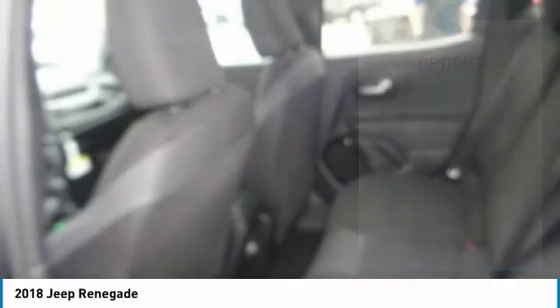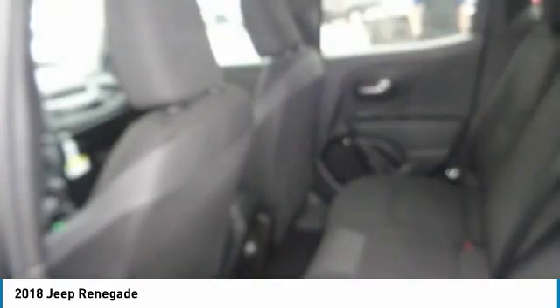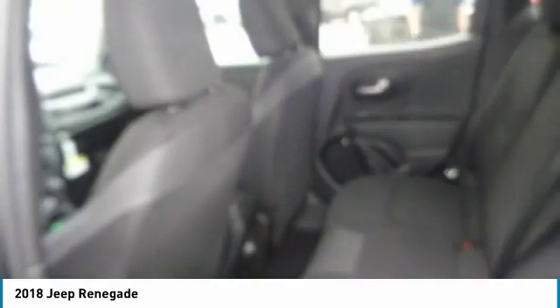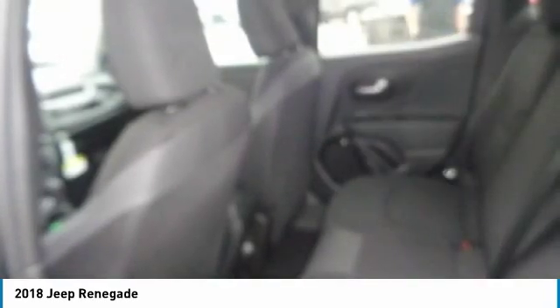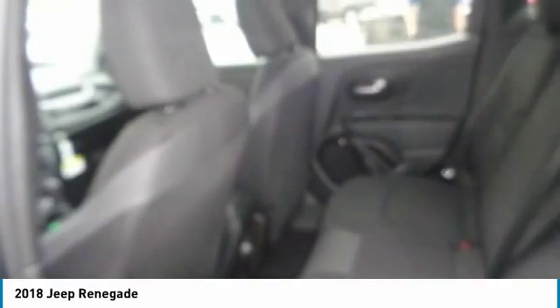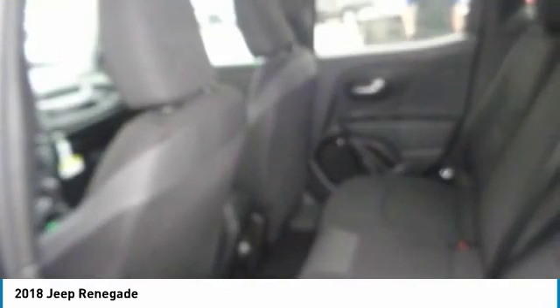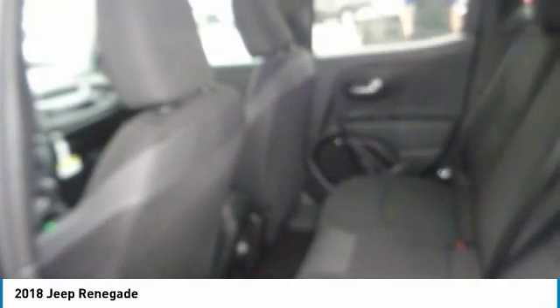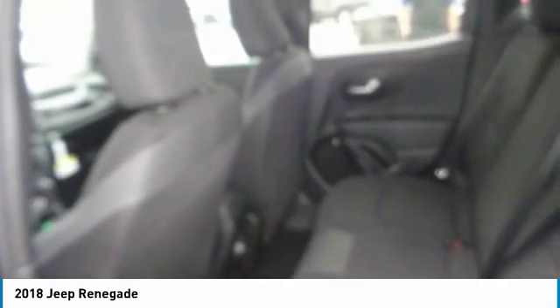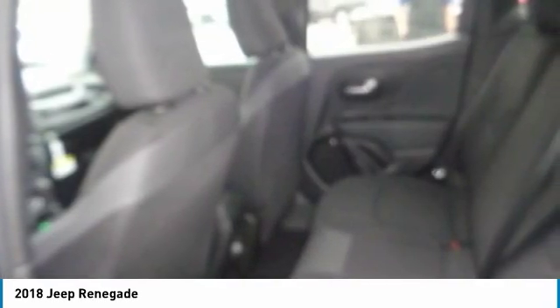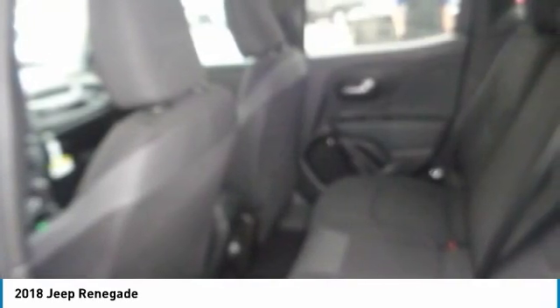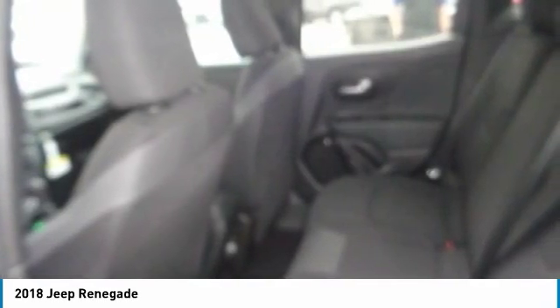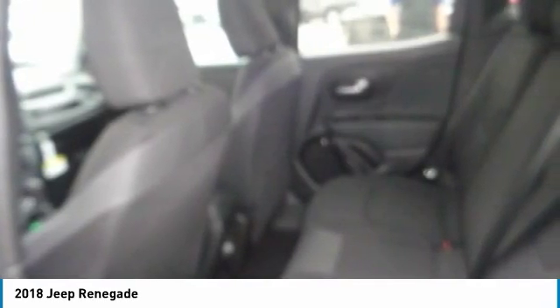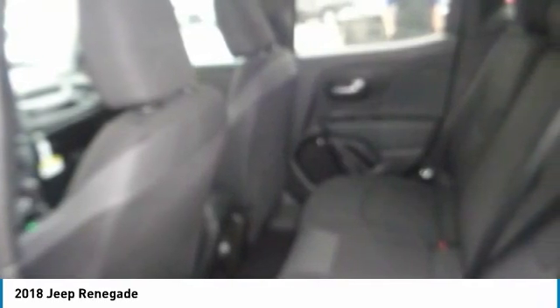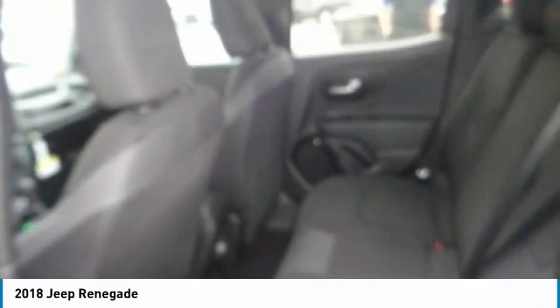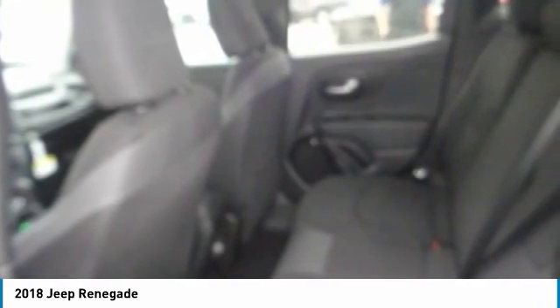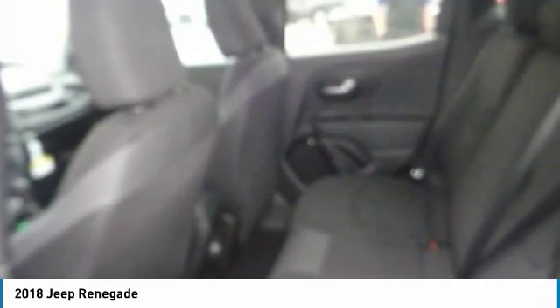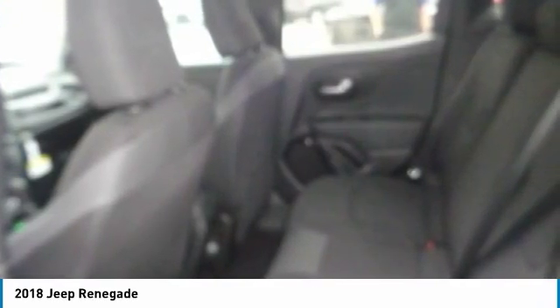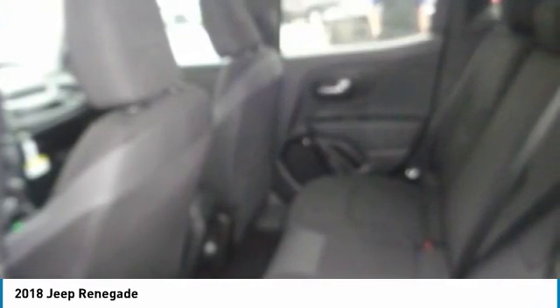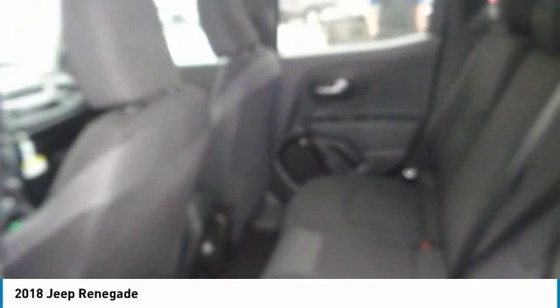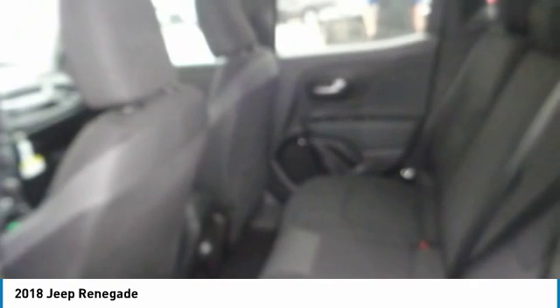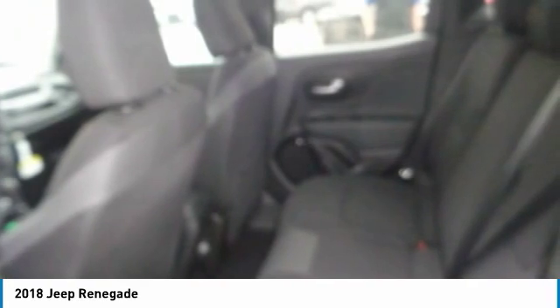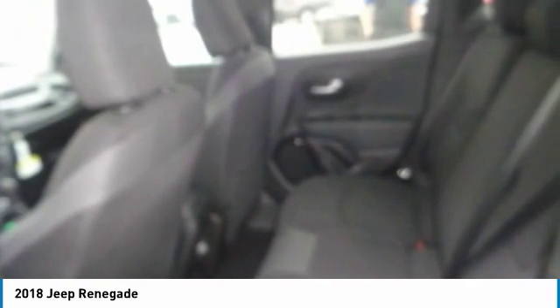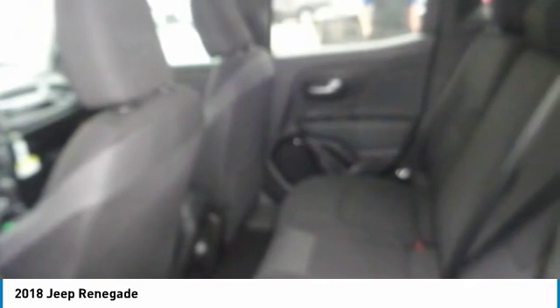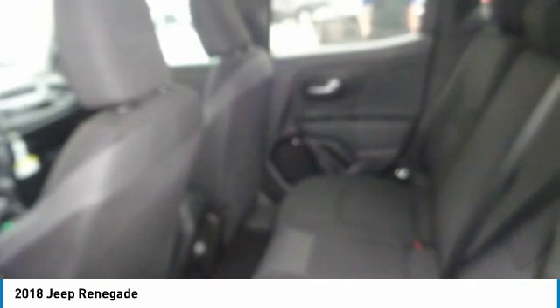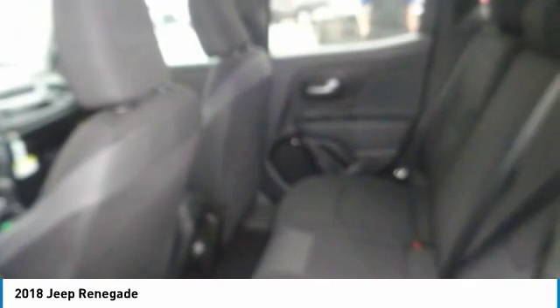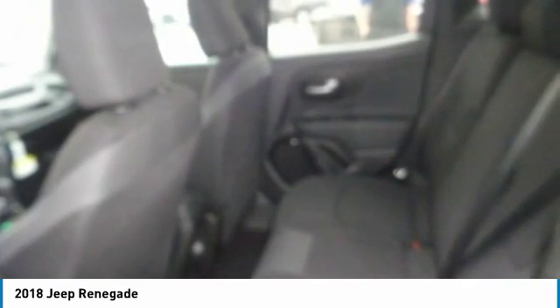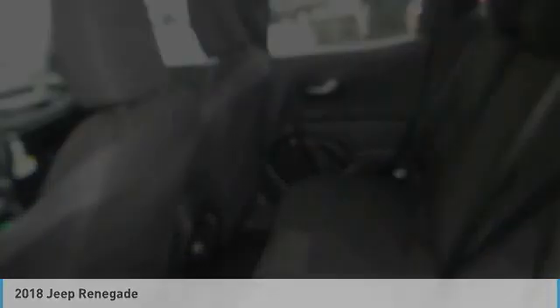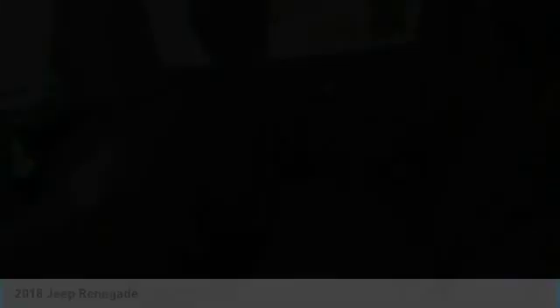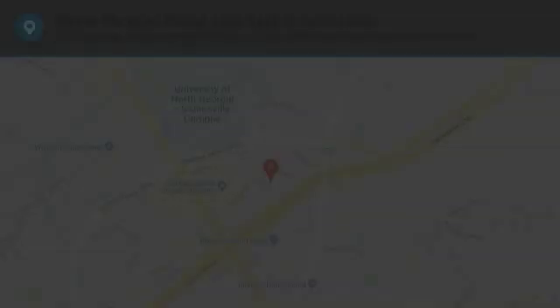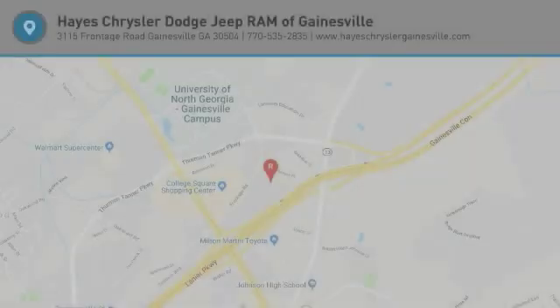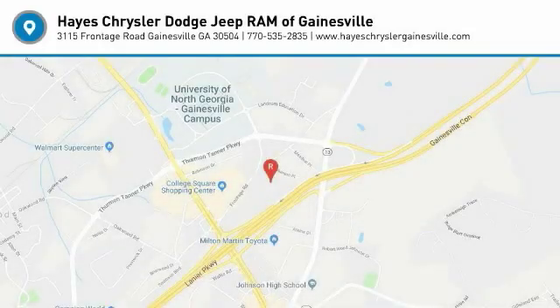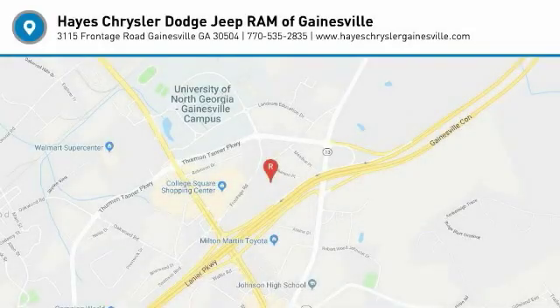Cruise control, floor mats, rear defrost, and automatic climate control. Come take a test drive today.